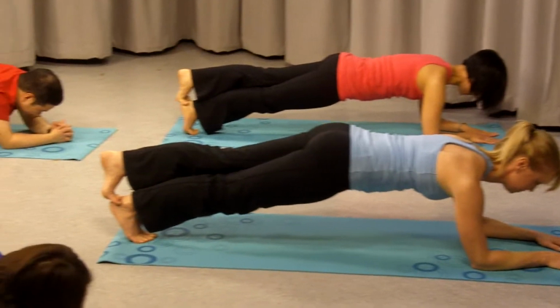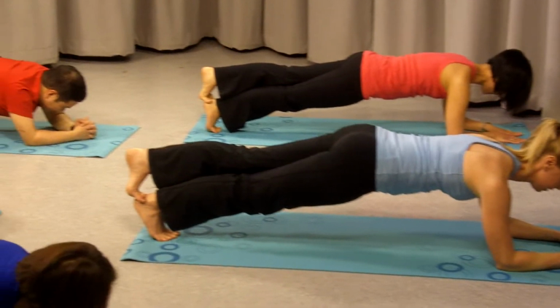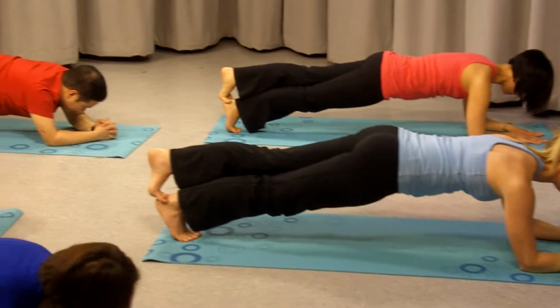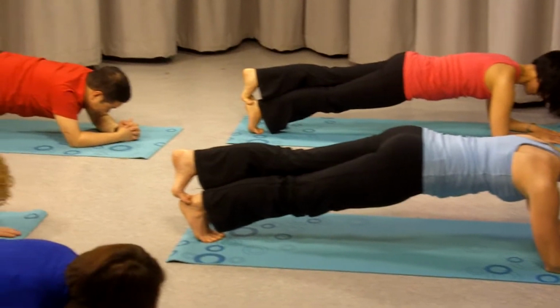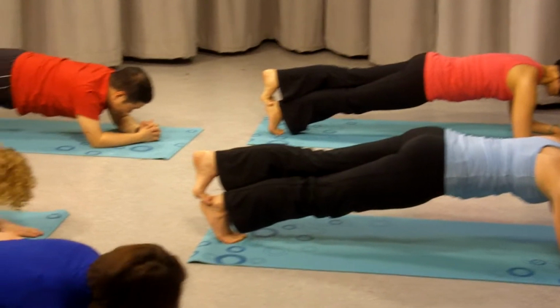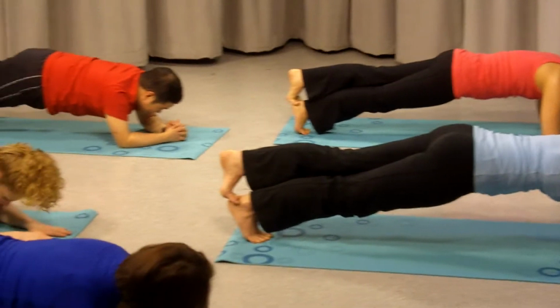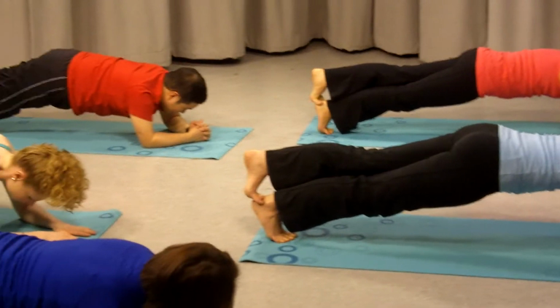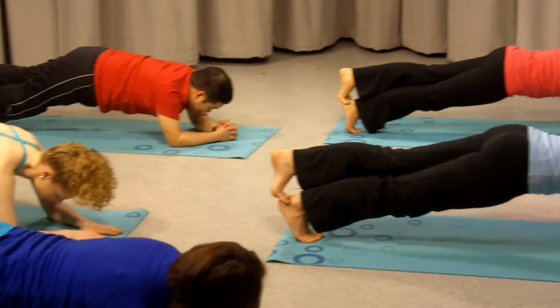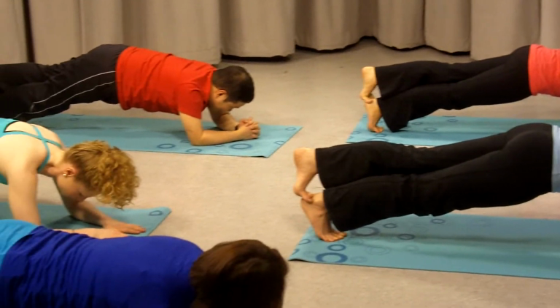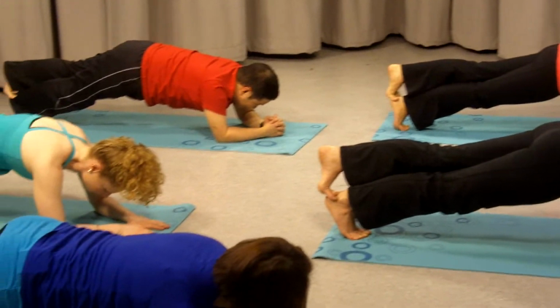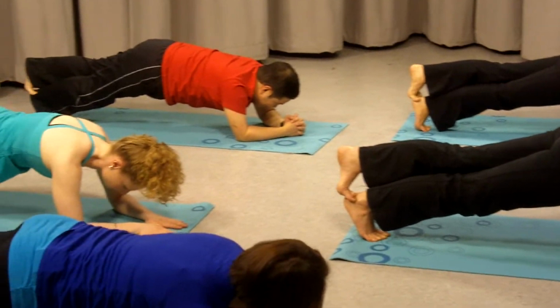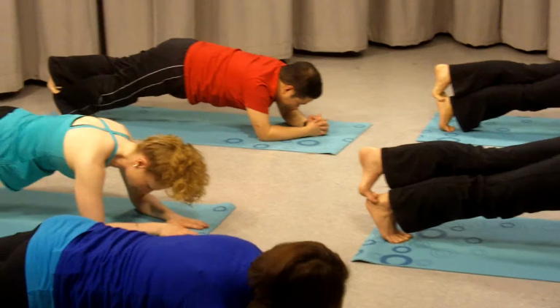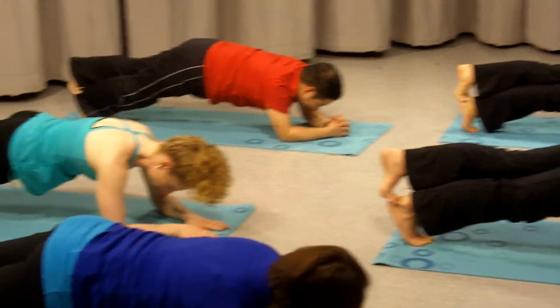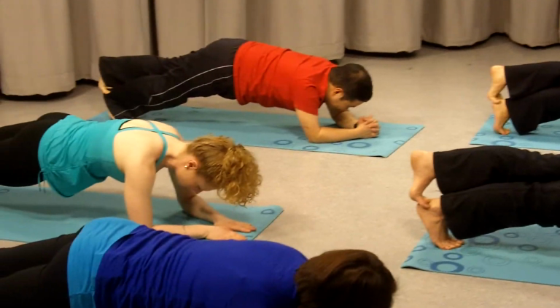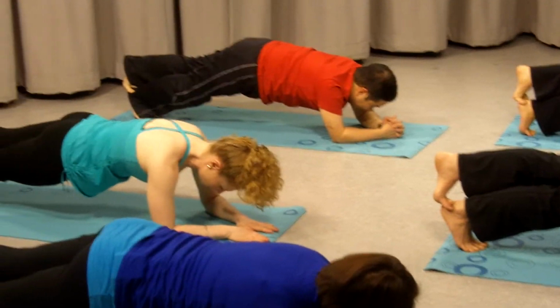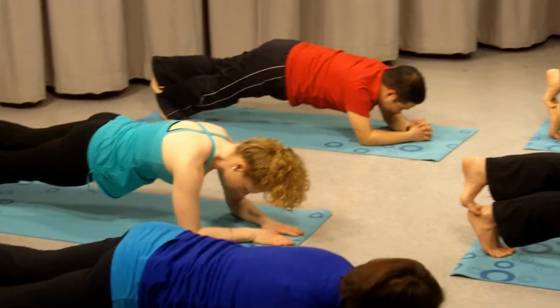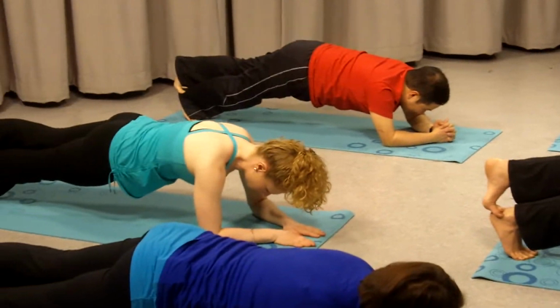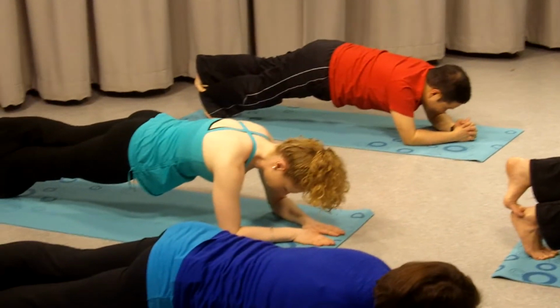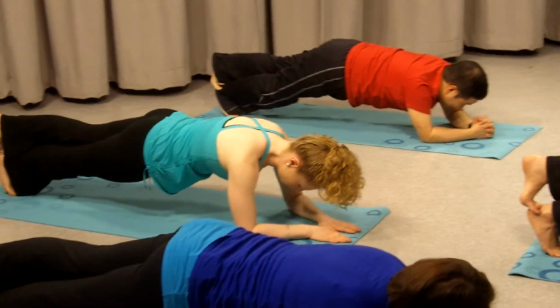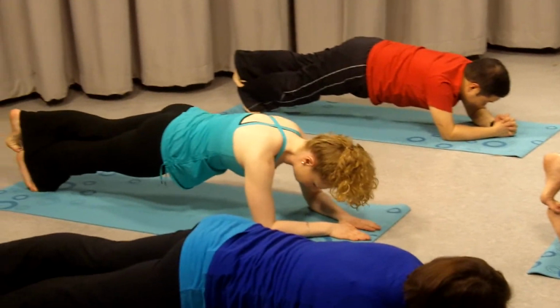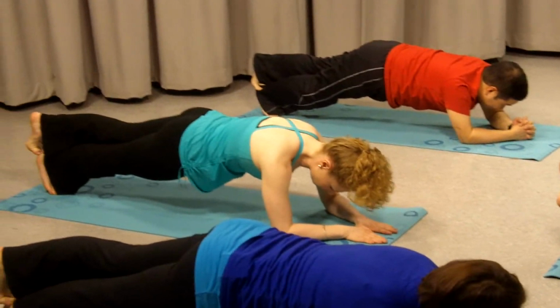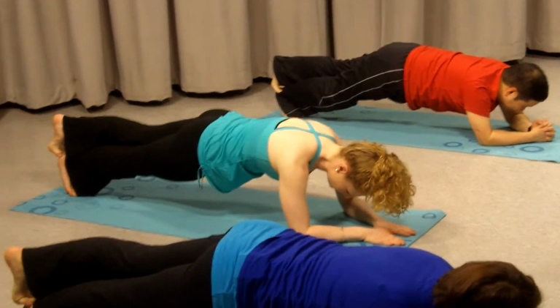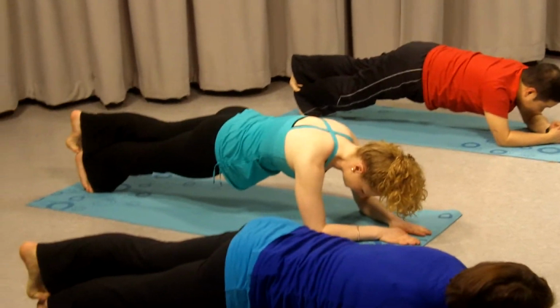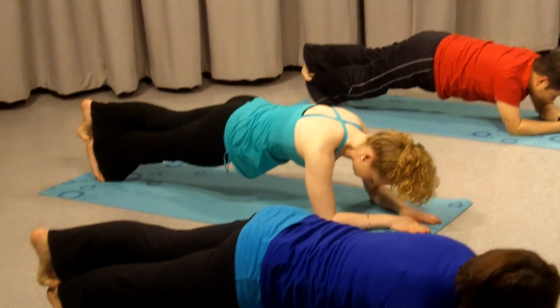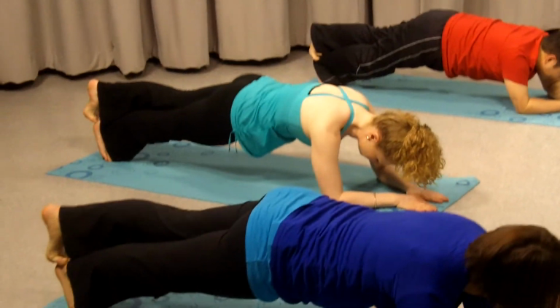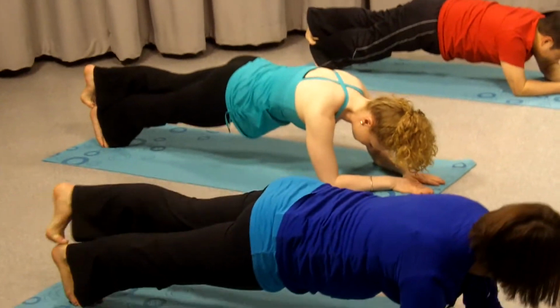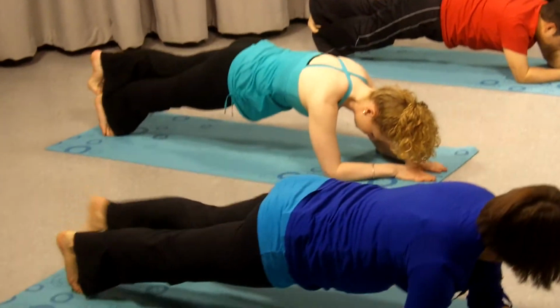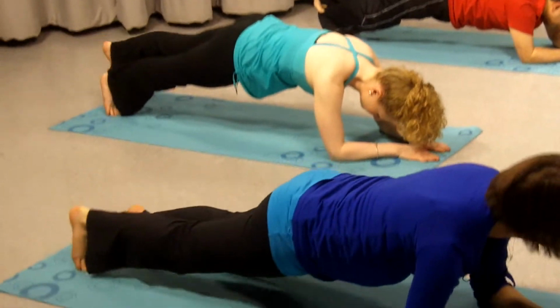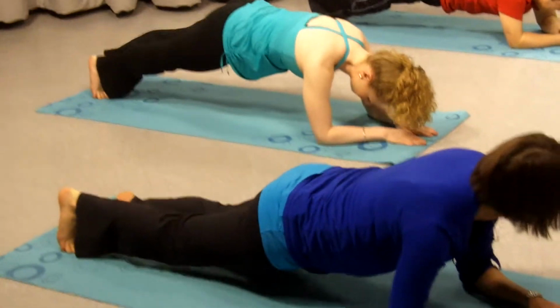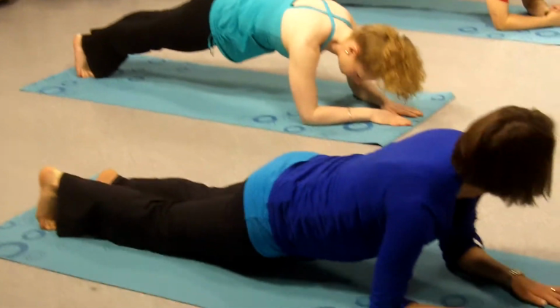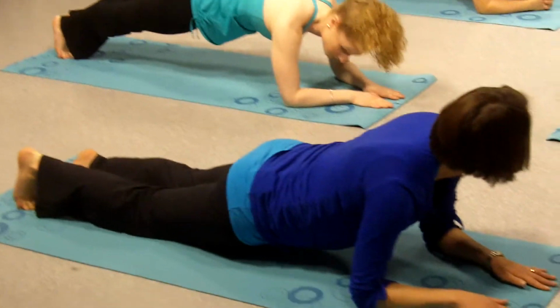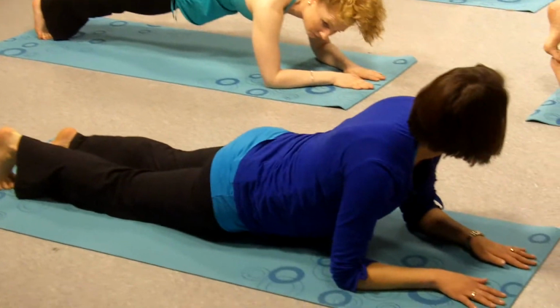Draw your stomach in. Excellent, that was a two minute workout.